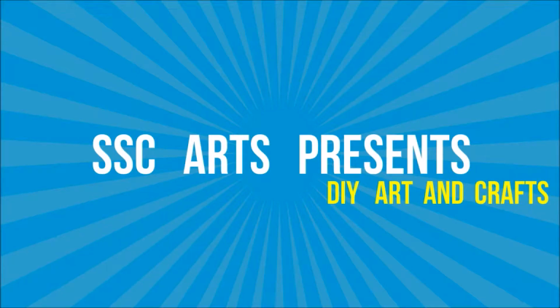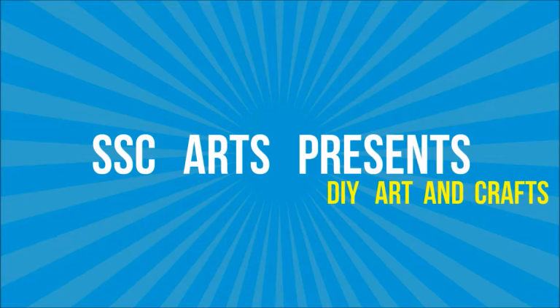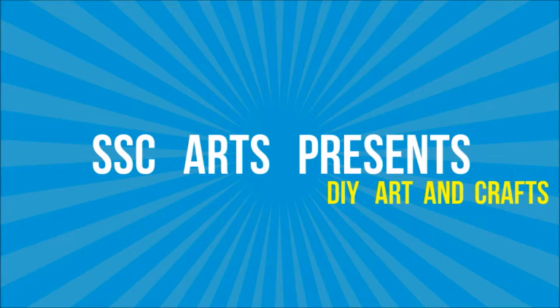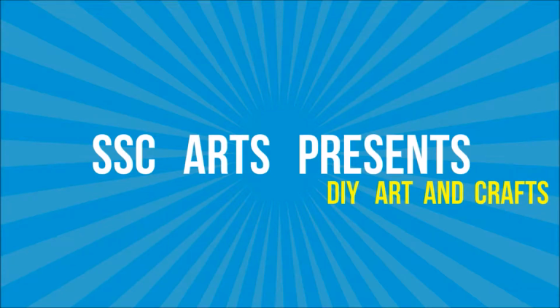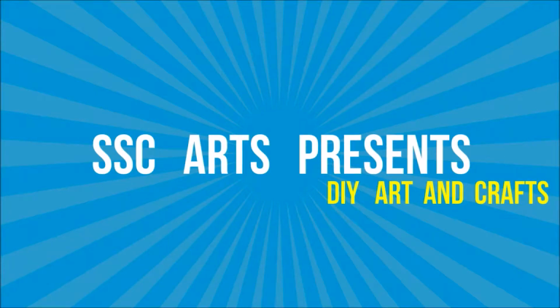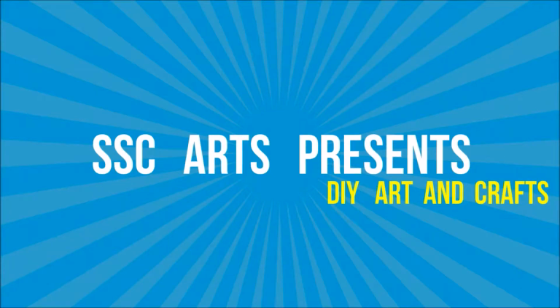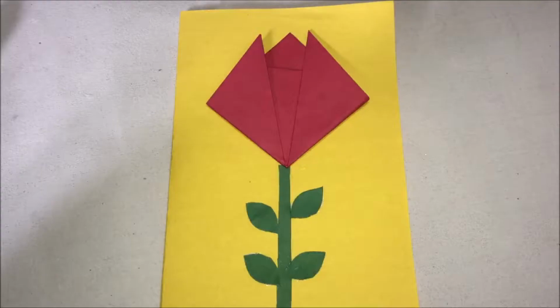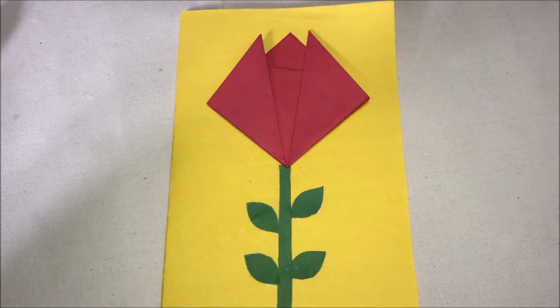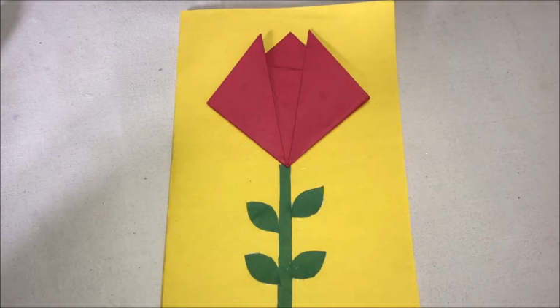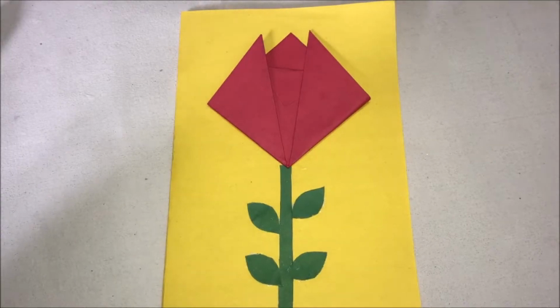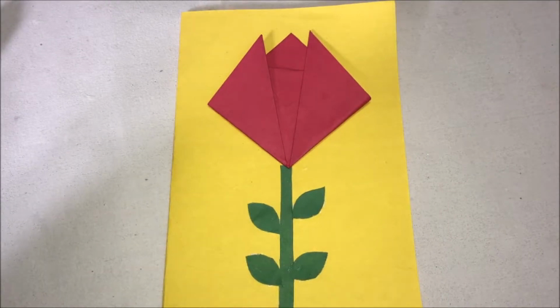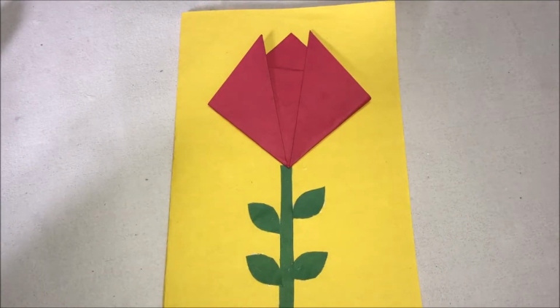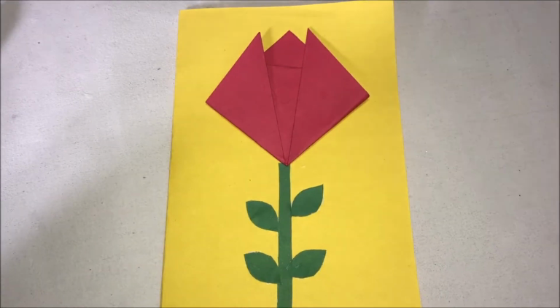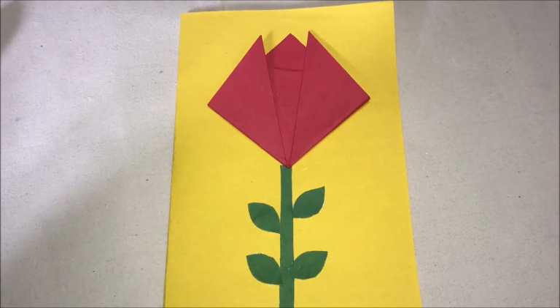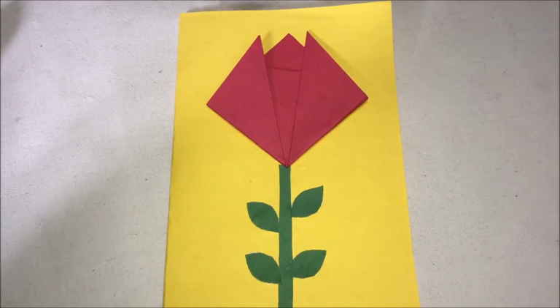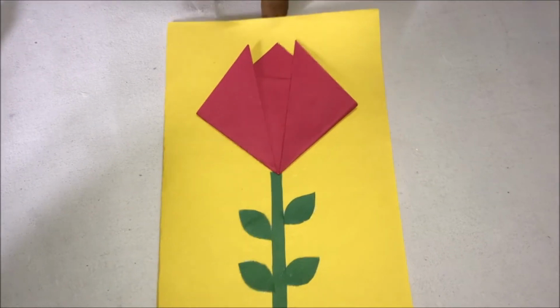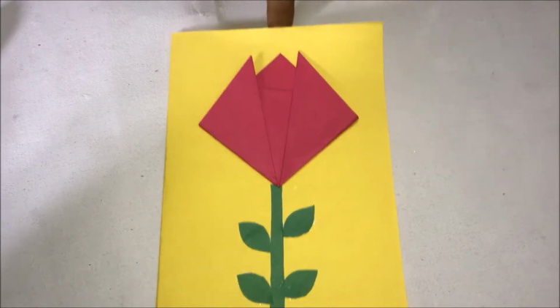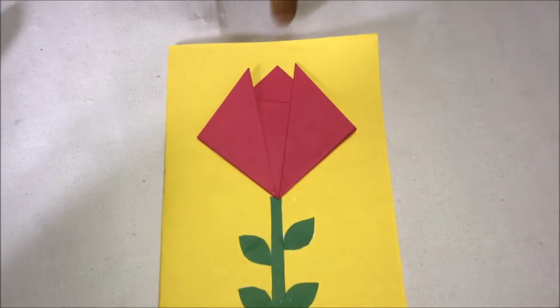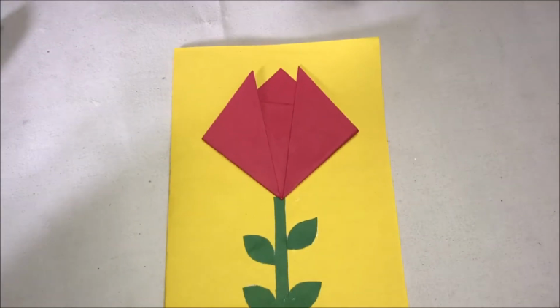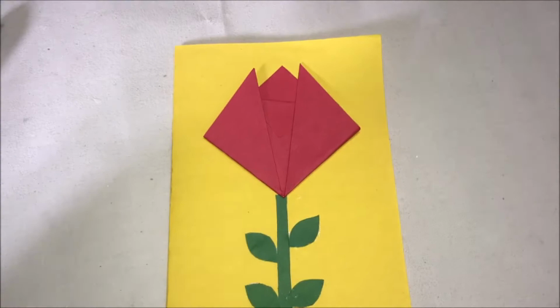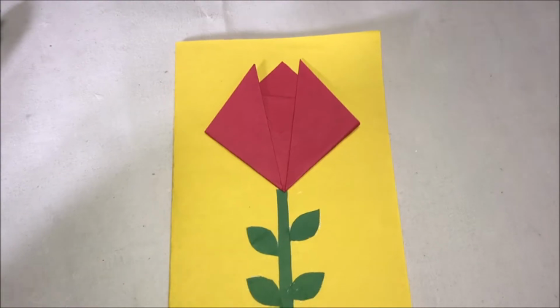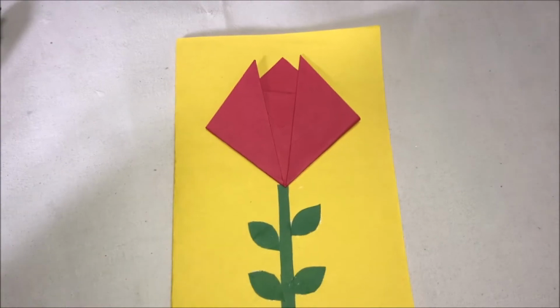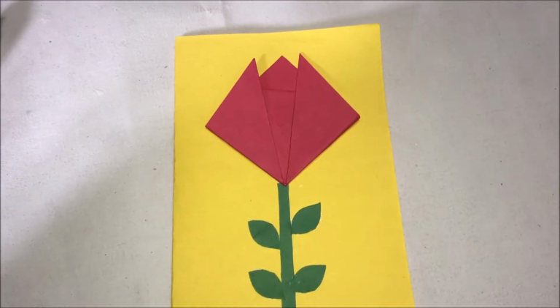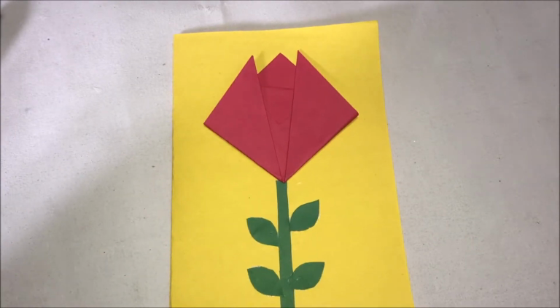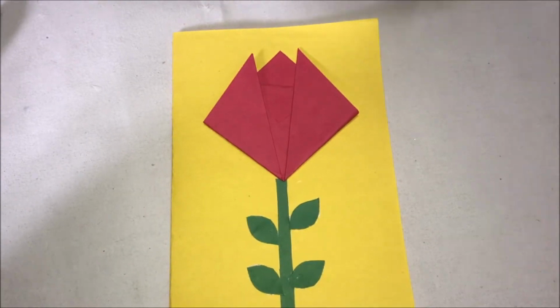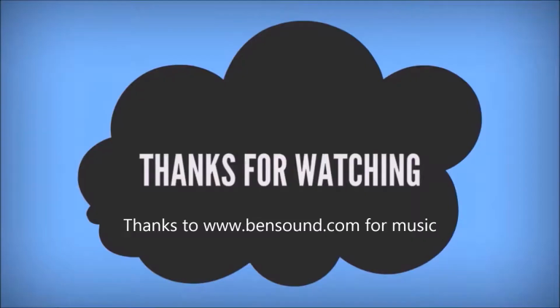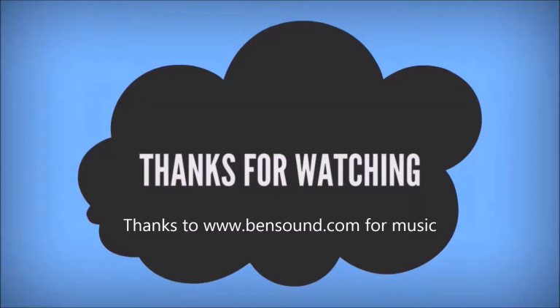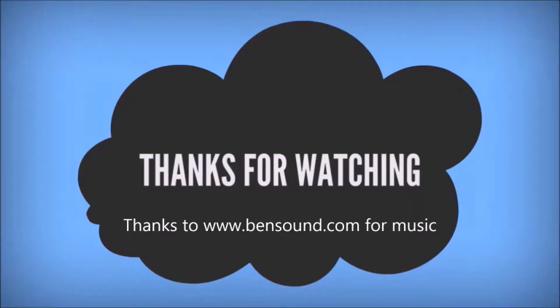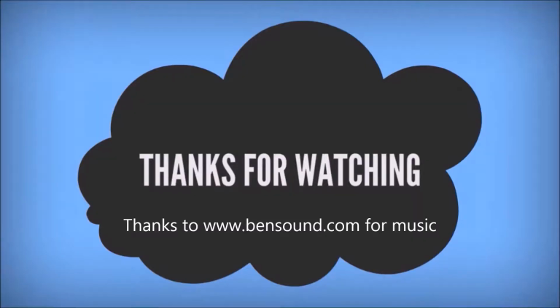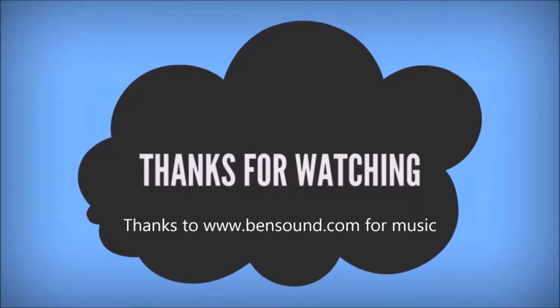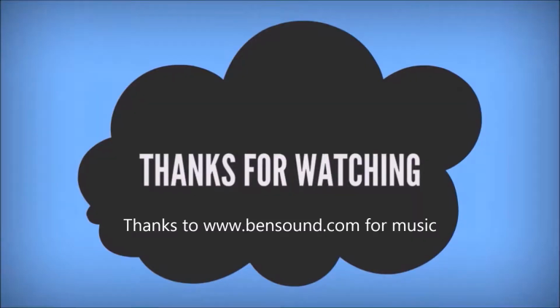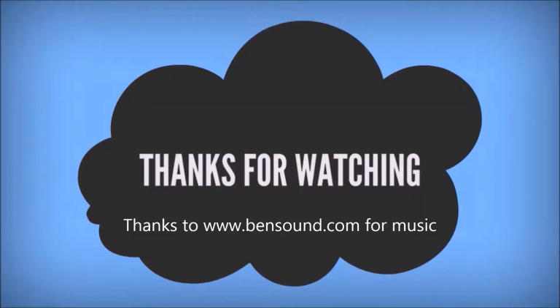SSC Arts presents: today we are going to see how to make this beautiful card in an easy and simple way.